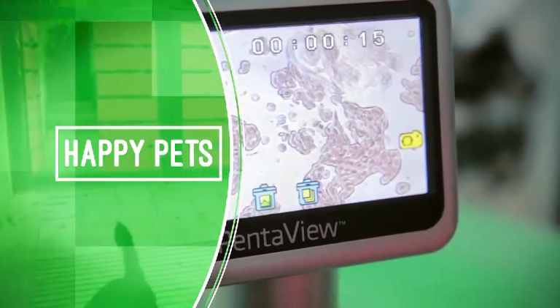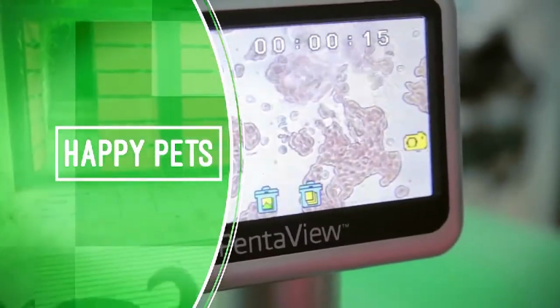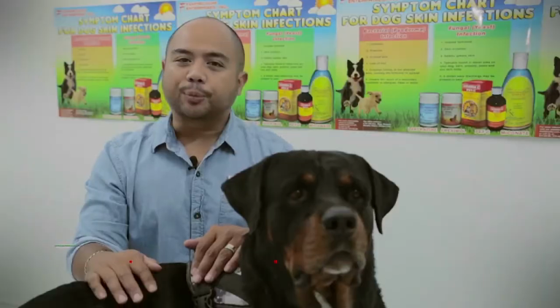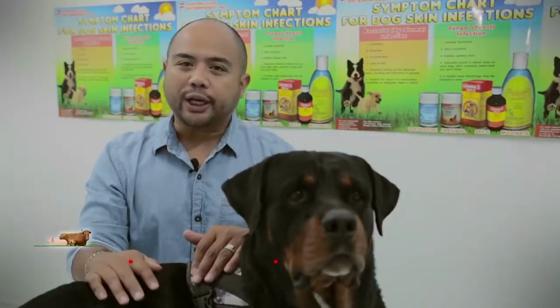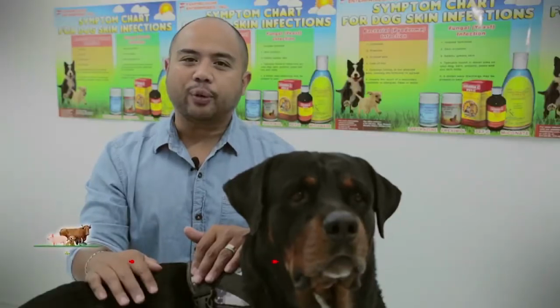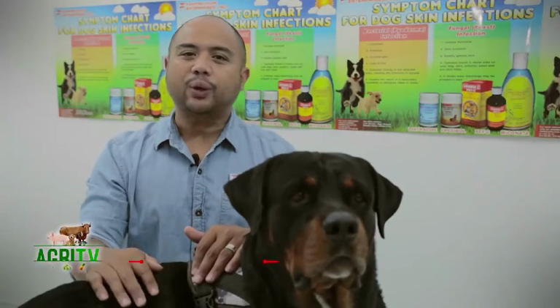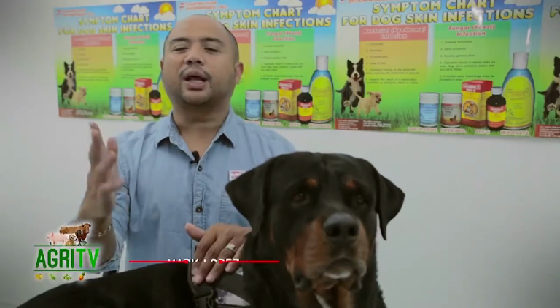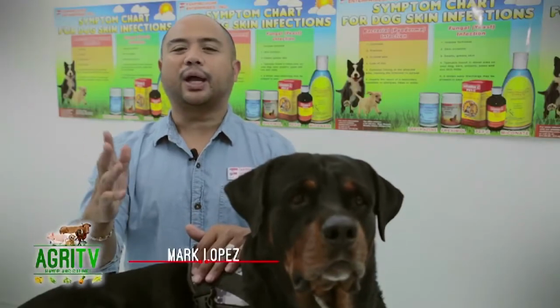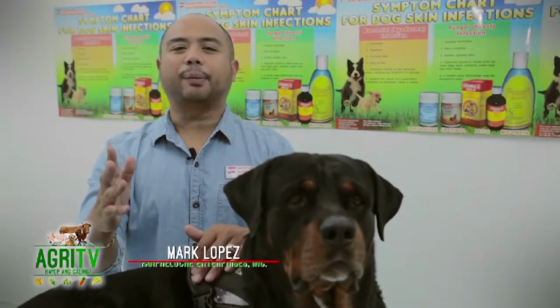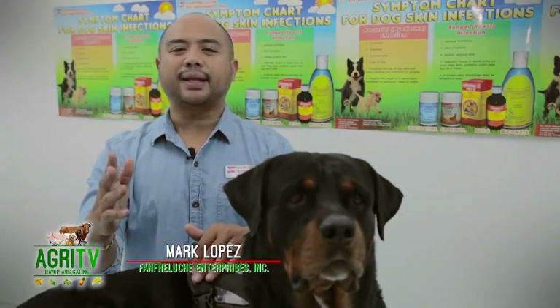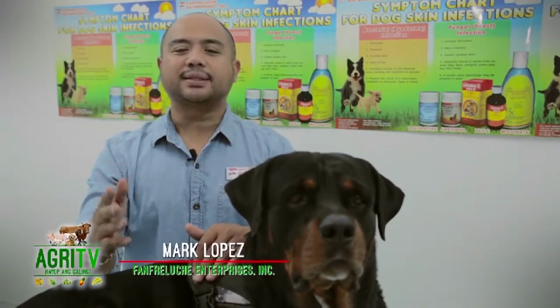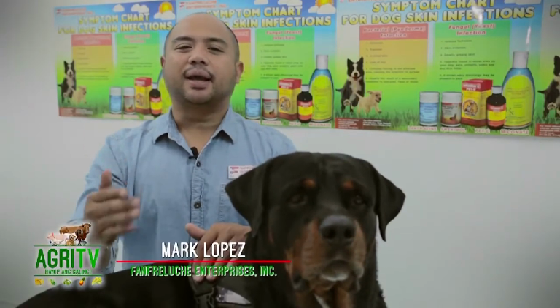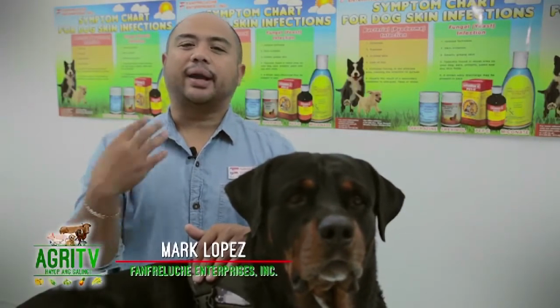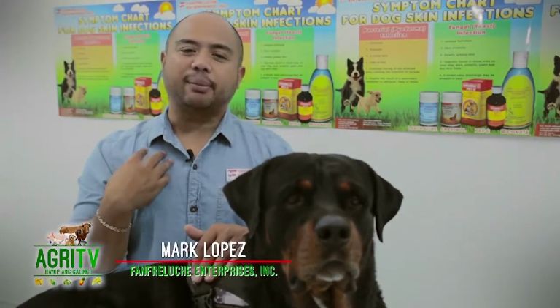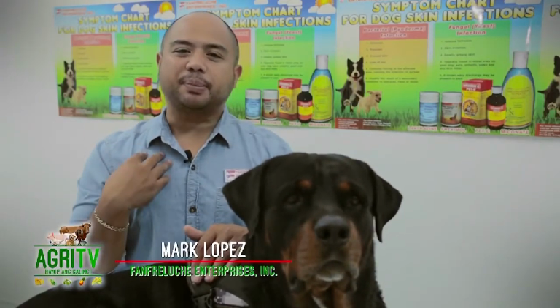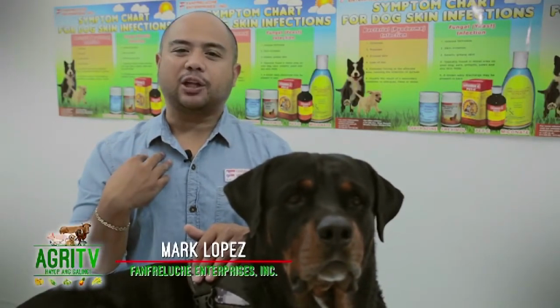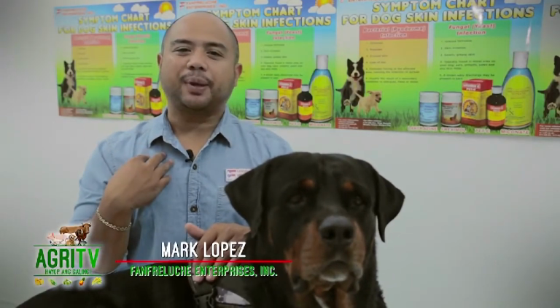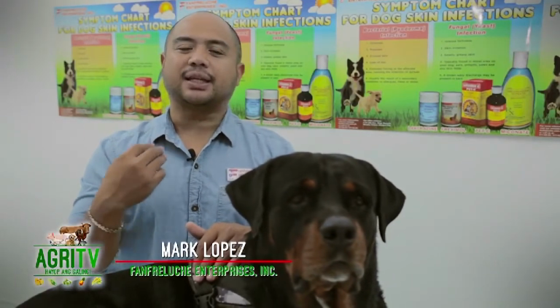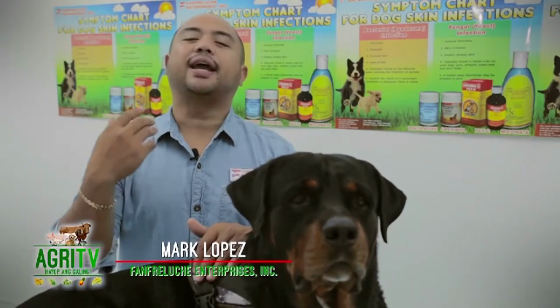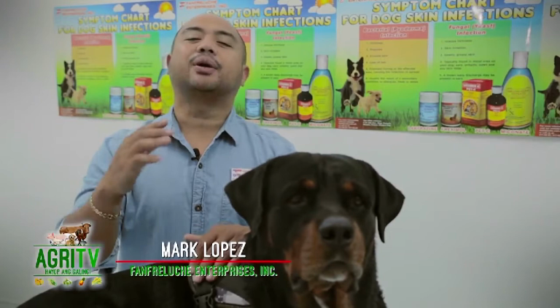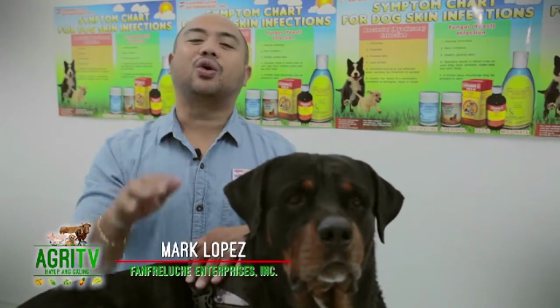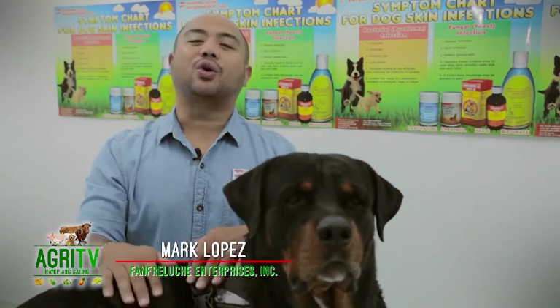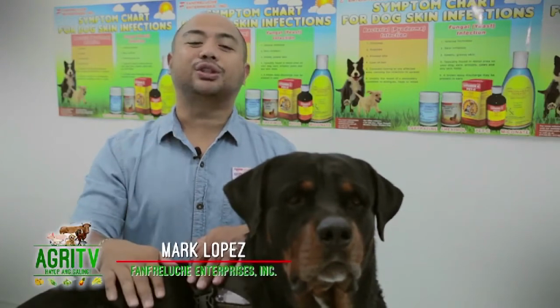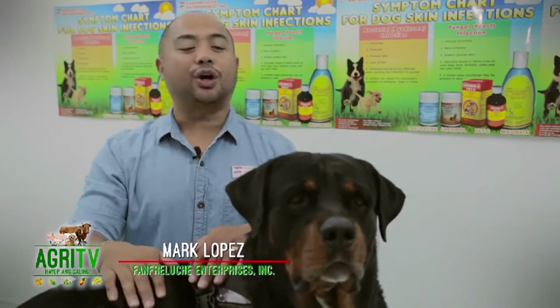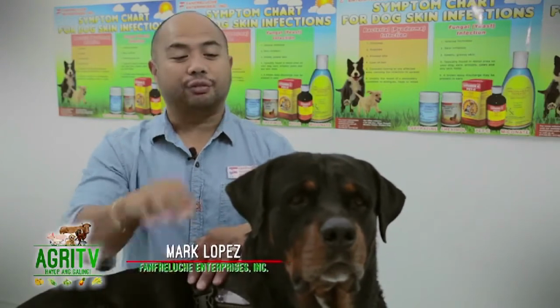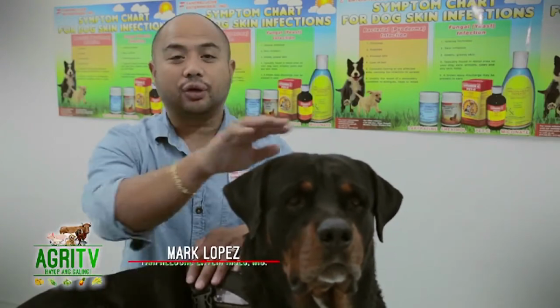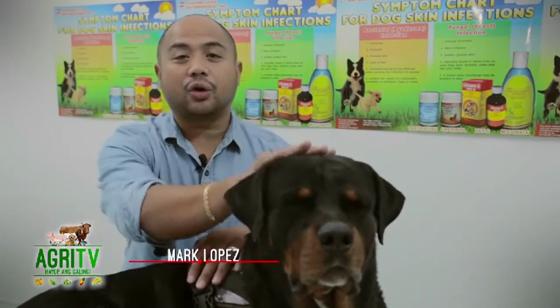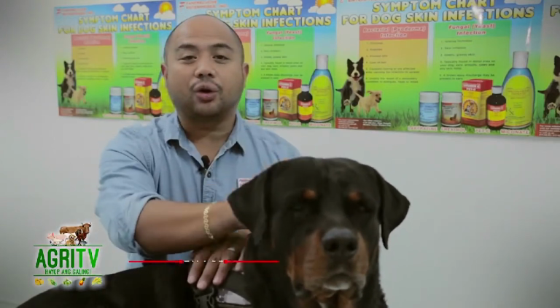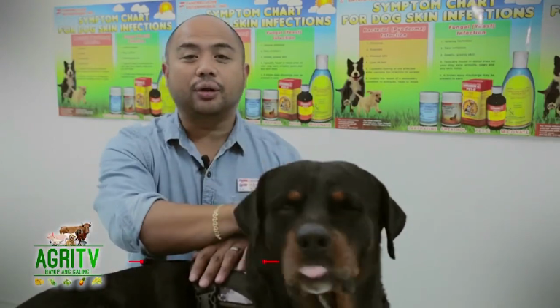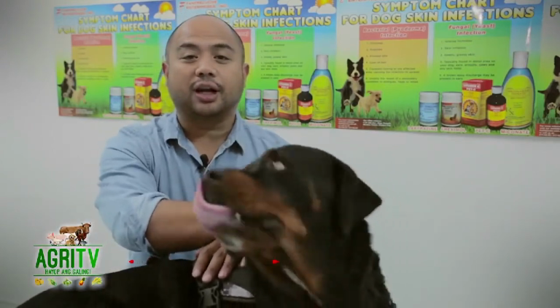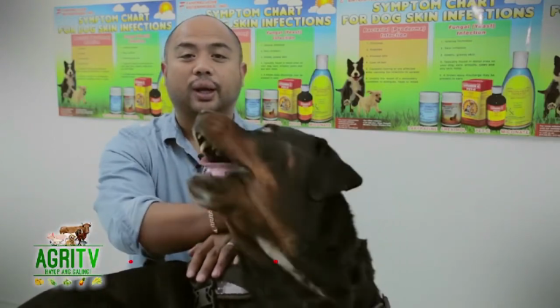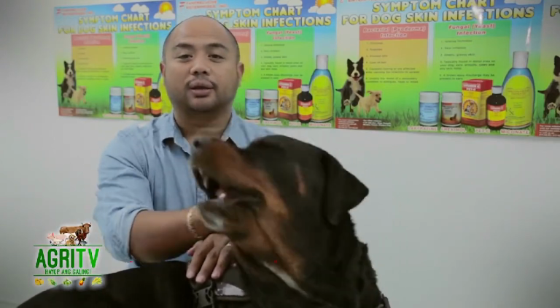Good morning everyone, welcome to Happy Pets. My name is Mark Lopez and I am the co-host of Coco the Rottweiler.